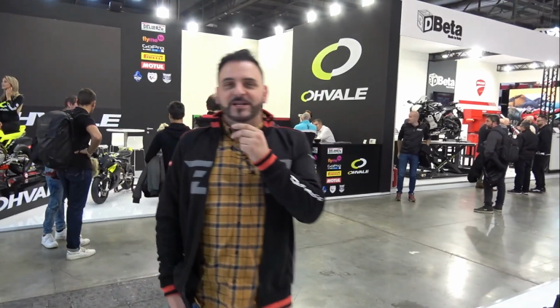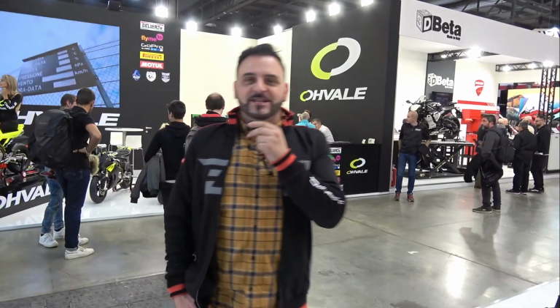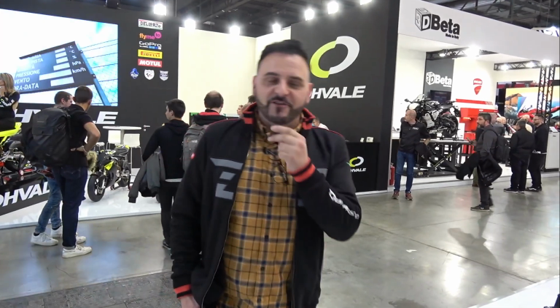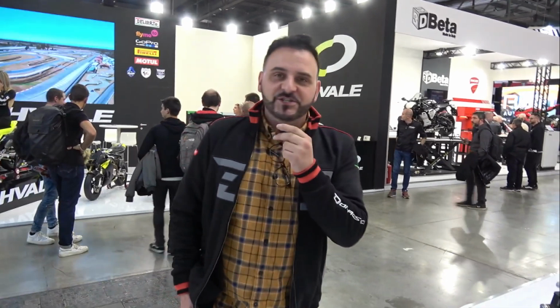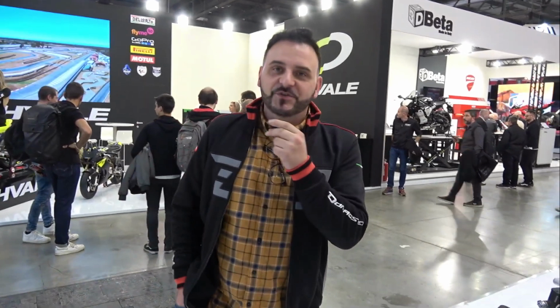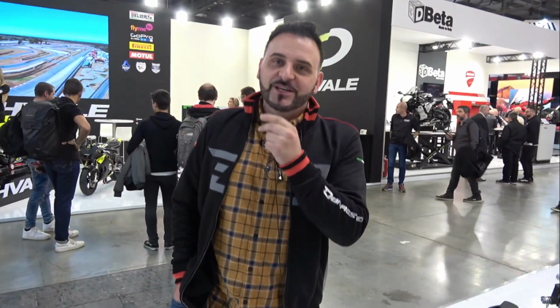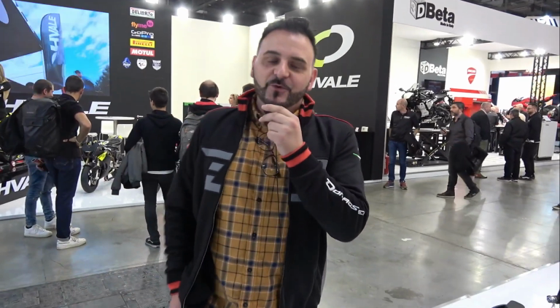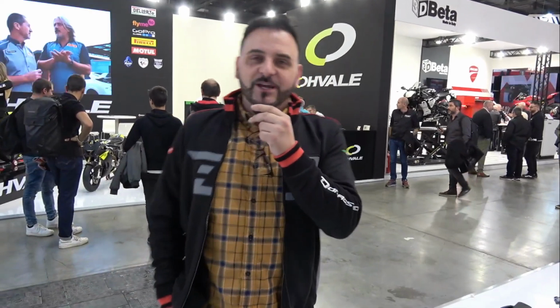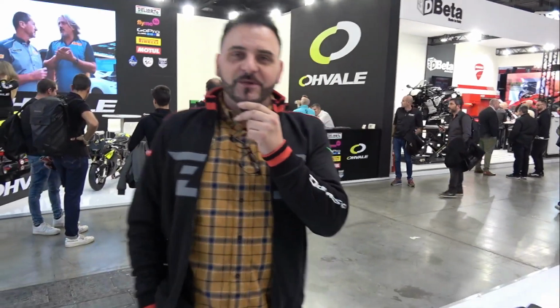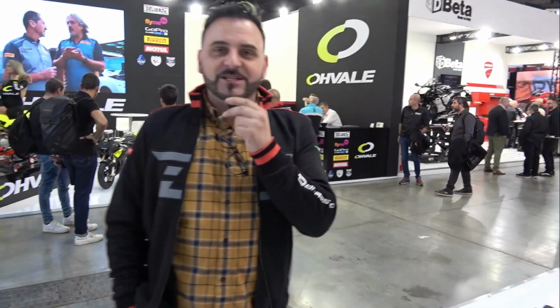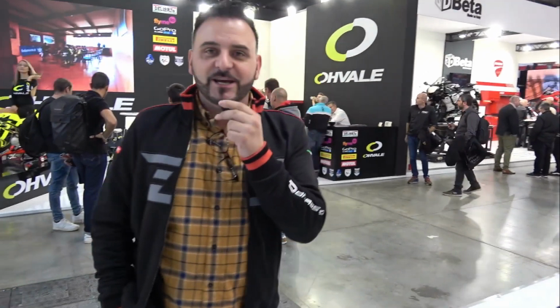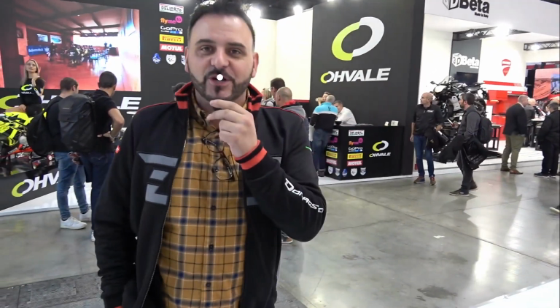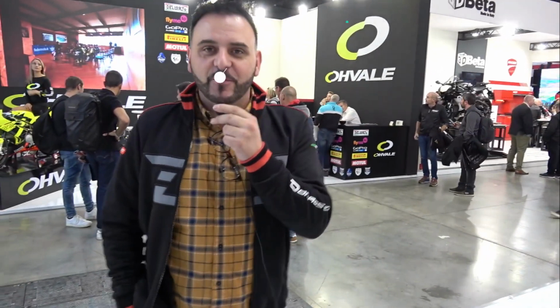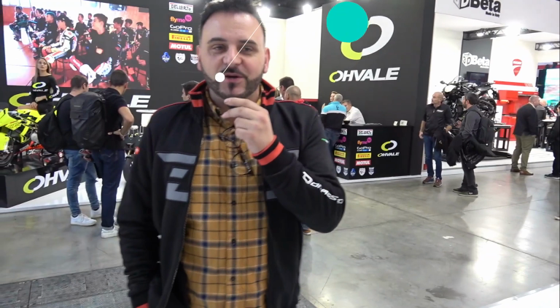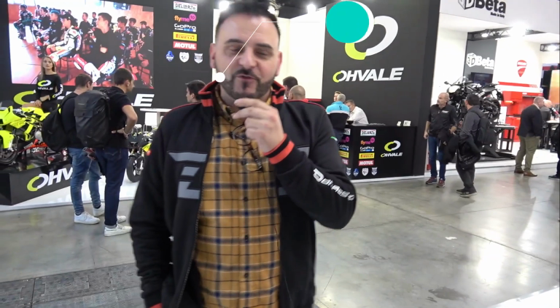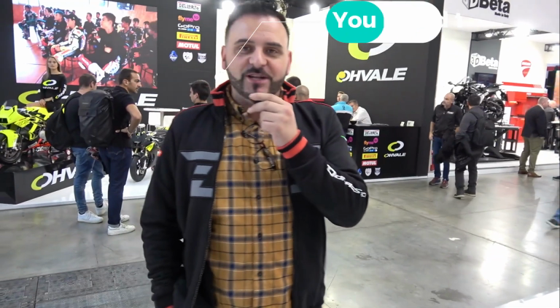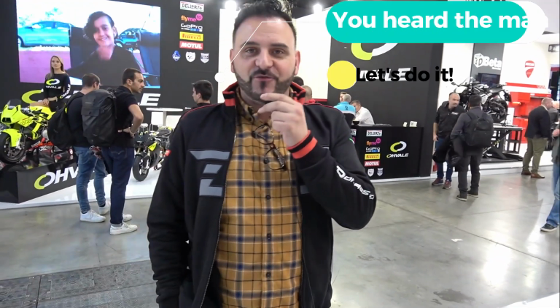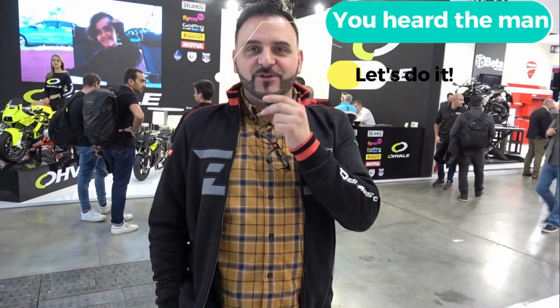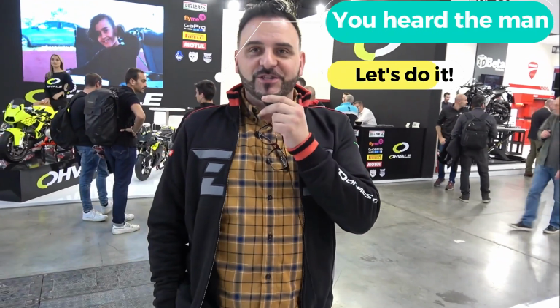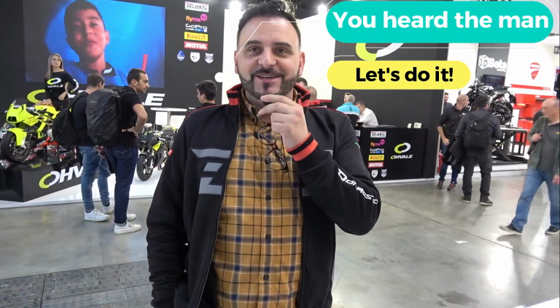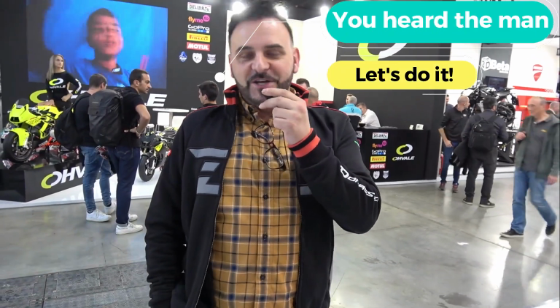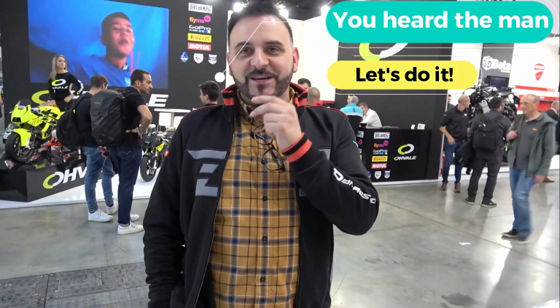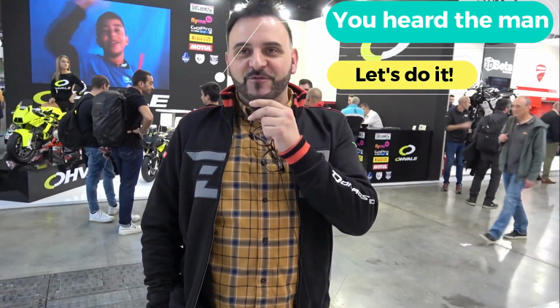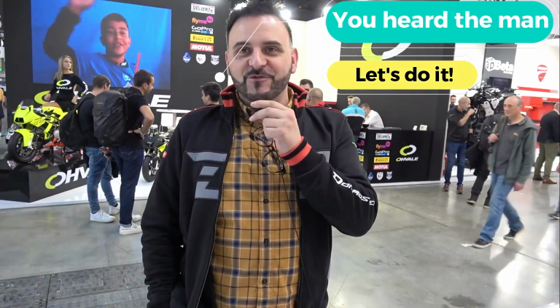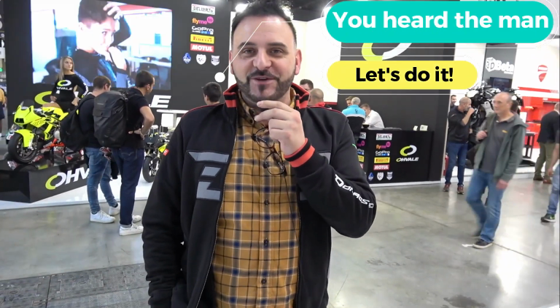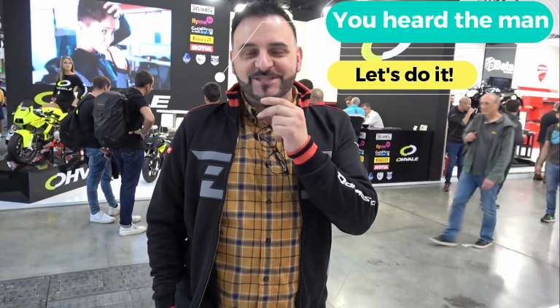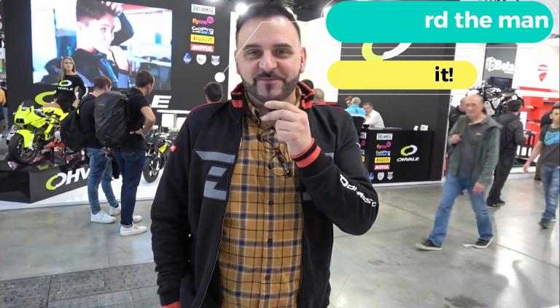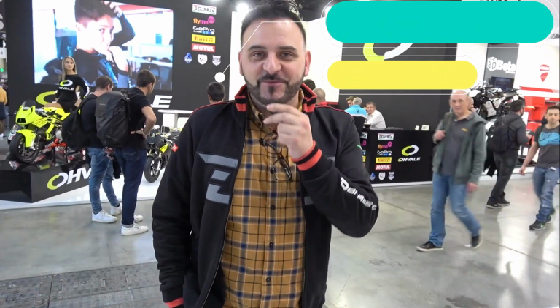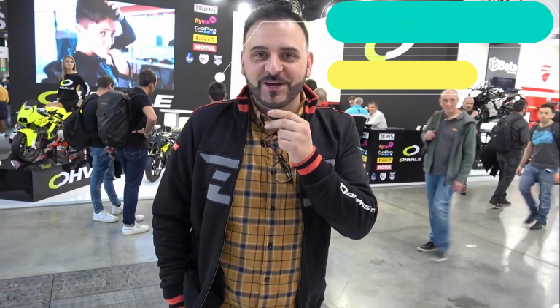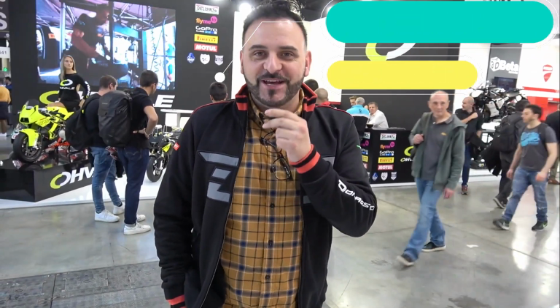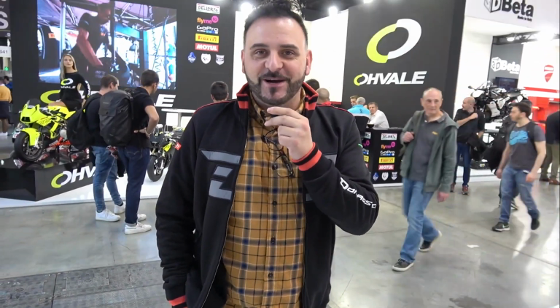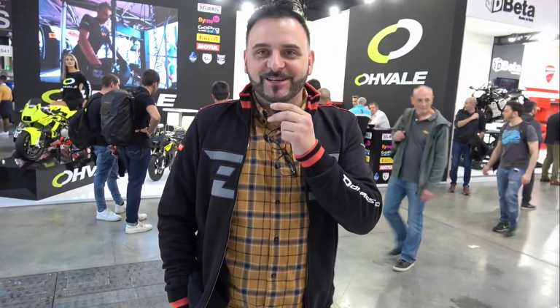Hopefully we'll have you in Italy very soon — we'll get you up into the hills over Bologna riding the 300, and you can give a full review telling people what you think about it.